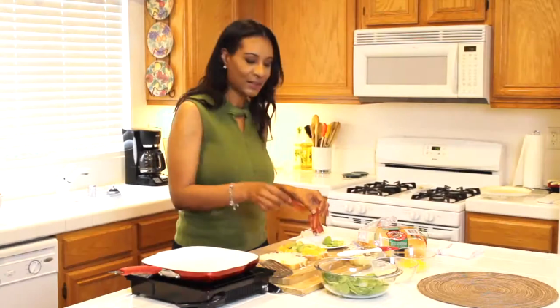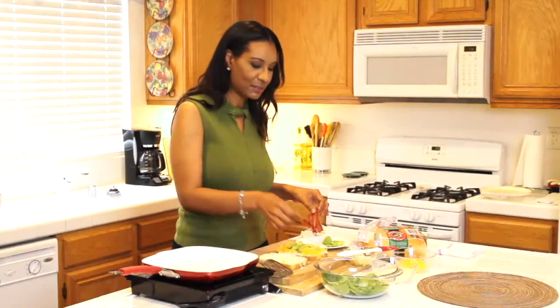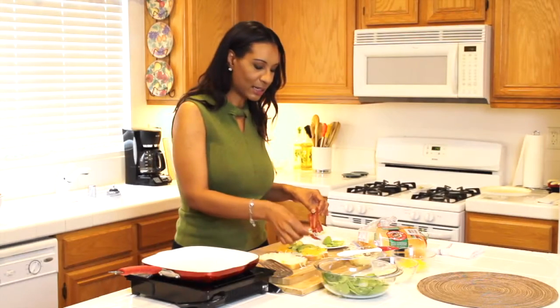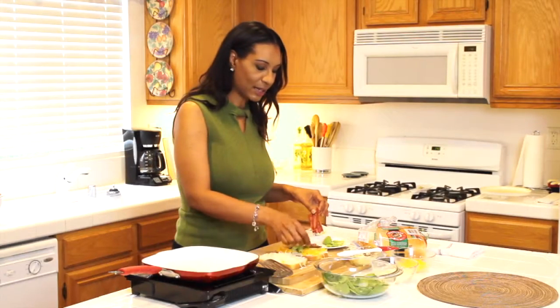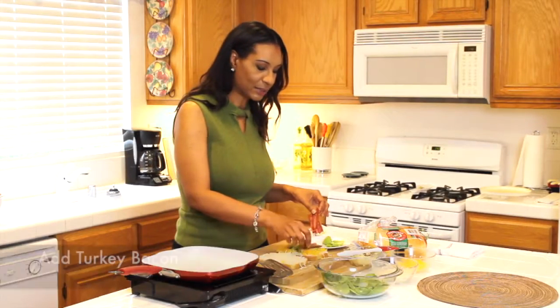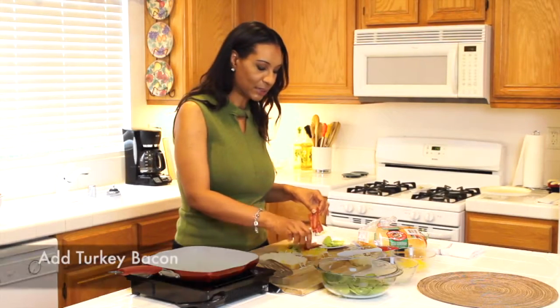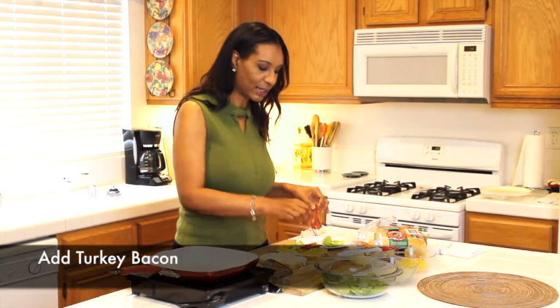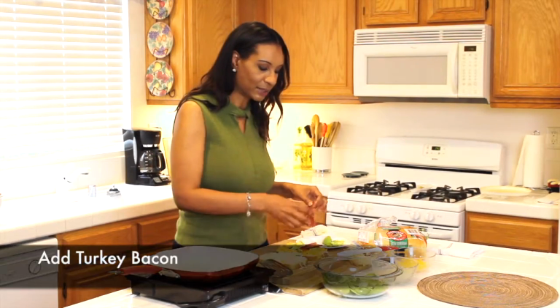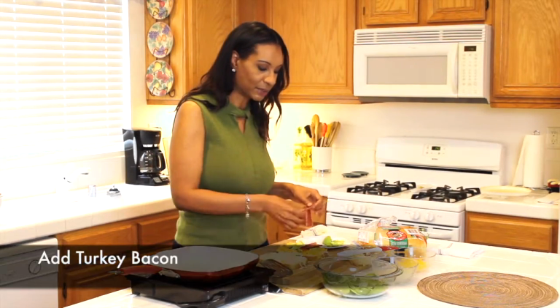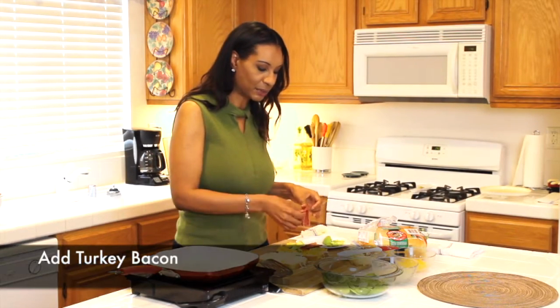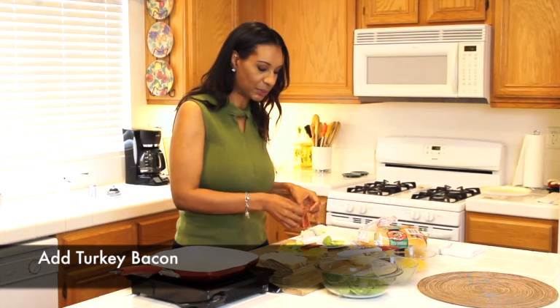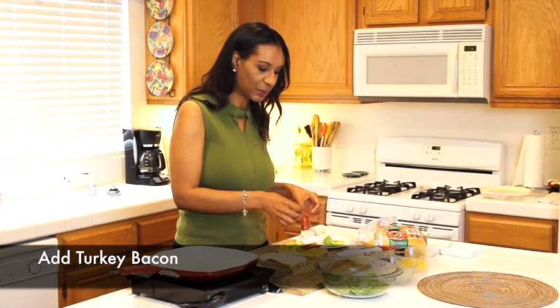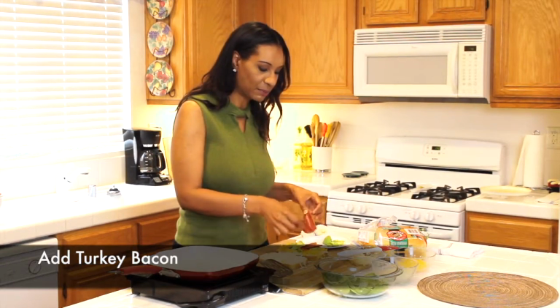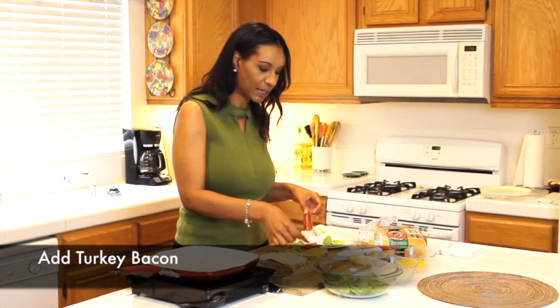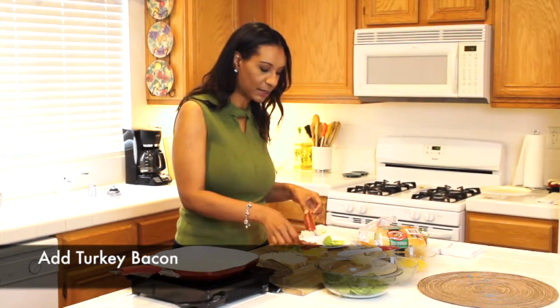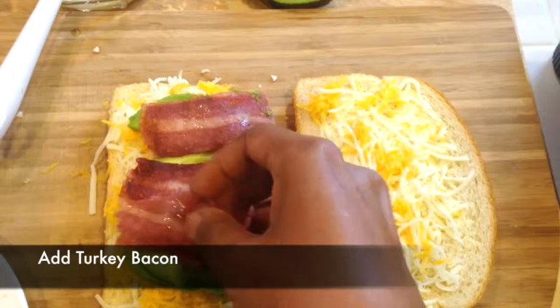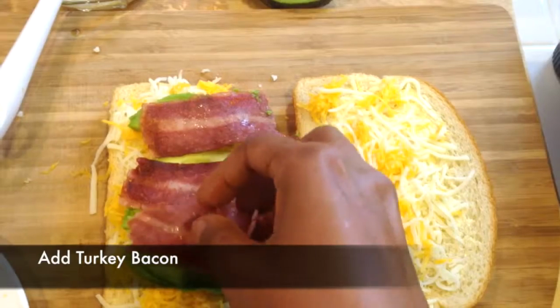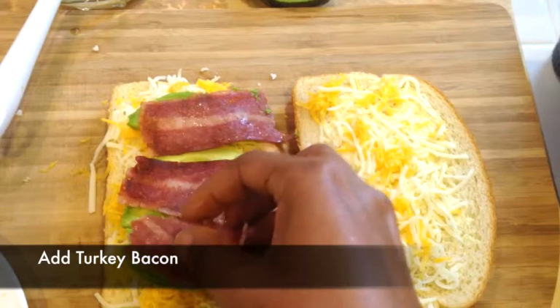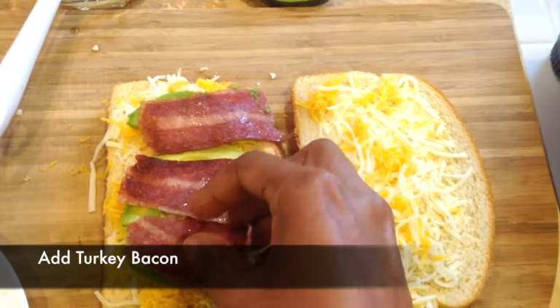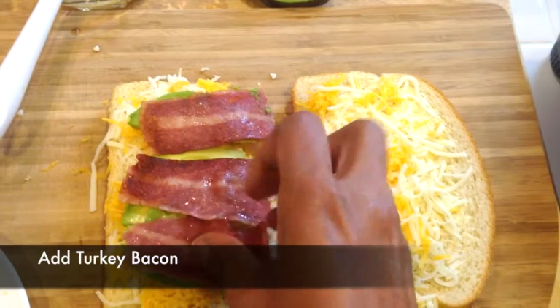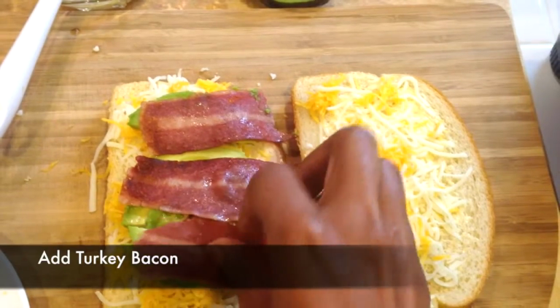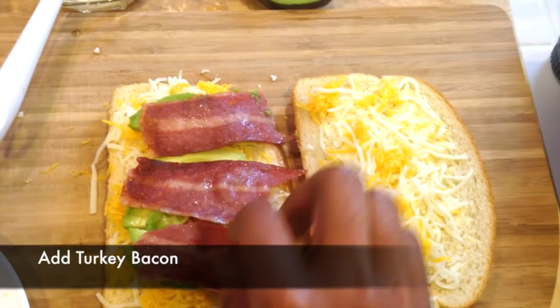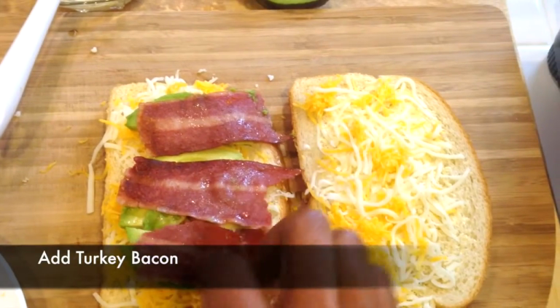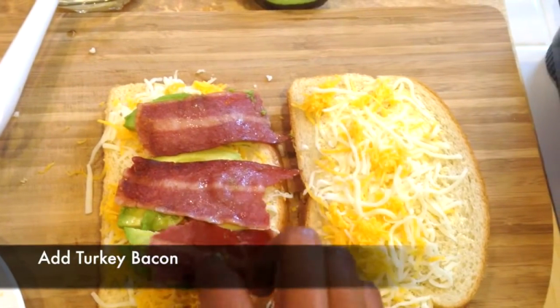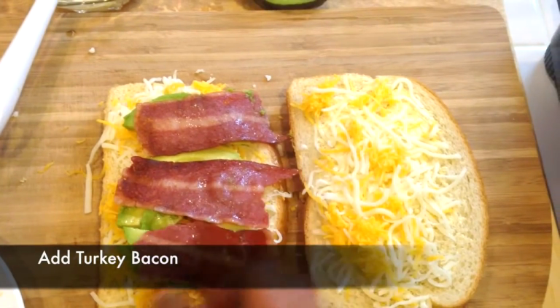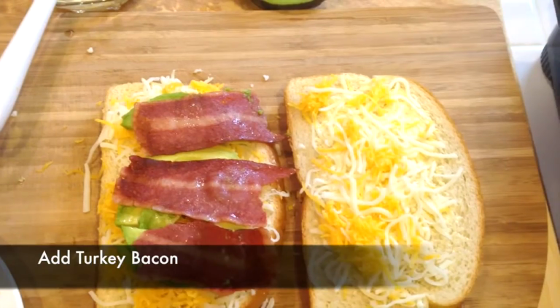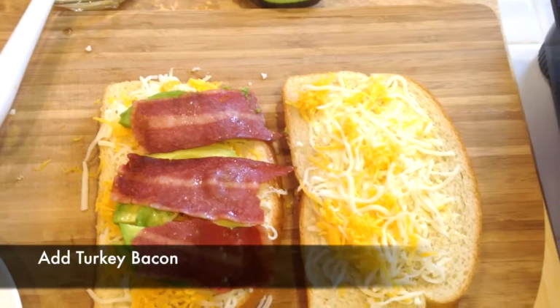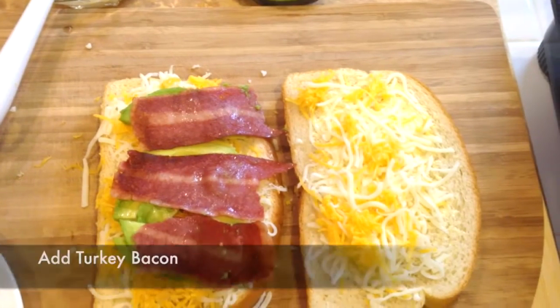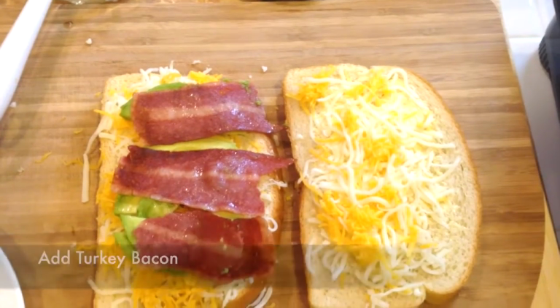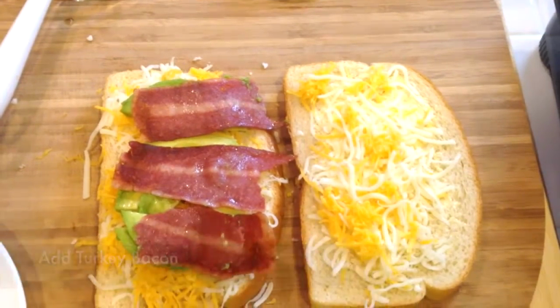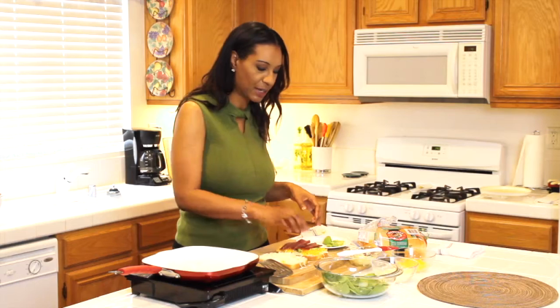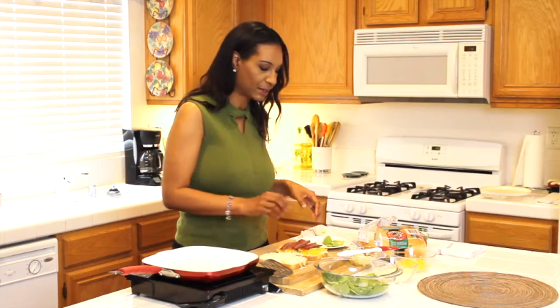Now I'm going to add some slices of turkey bacon. You can use regular bacon, but today I'm going to use turkey bacon.